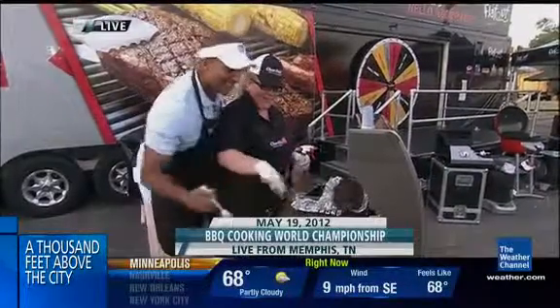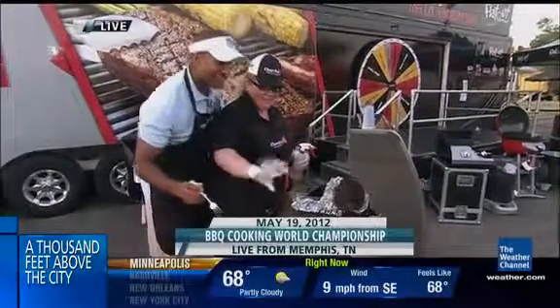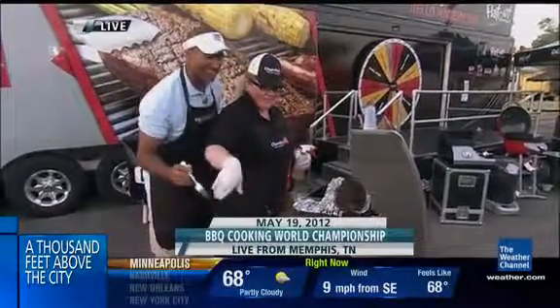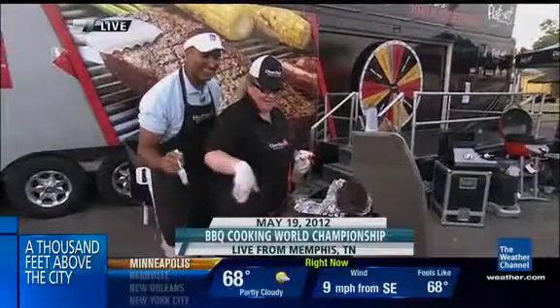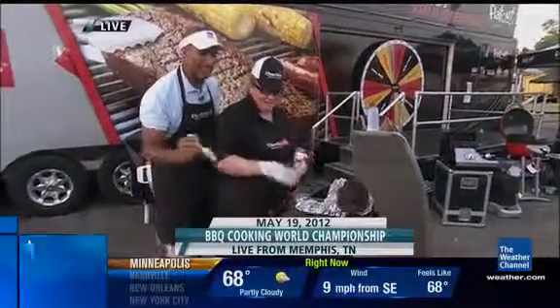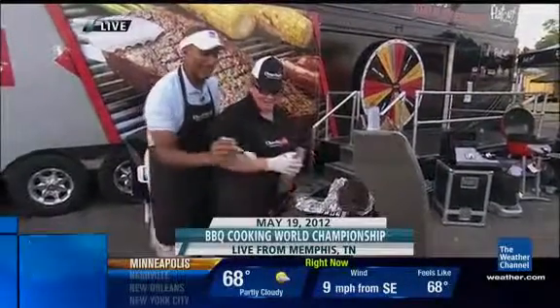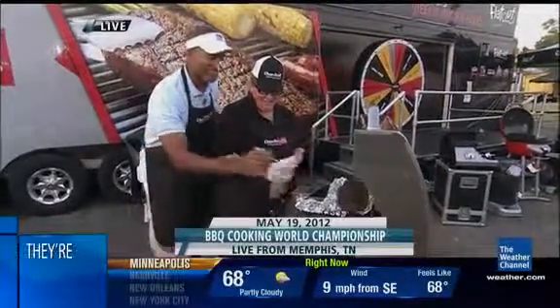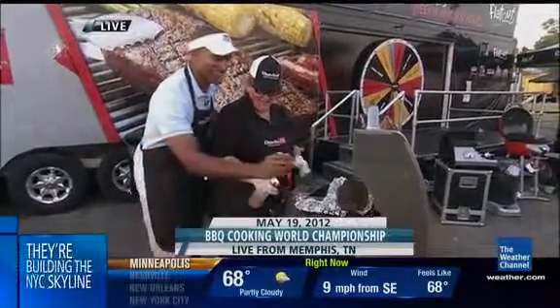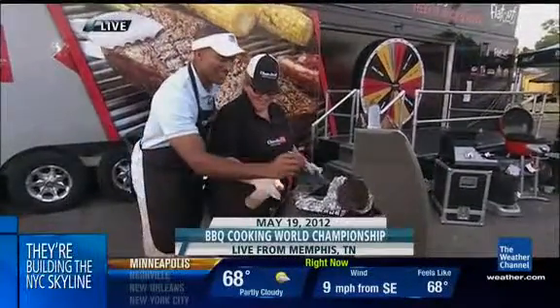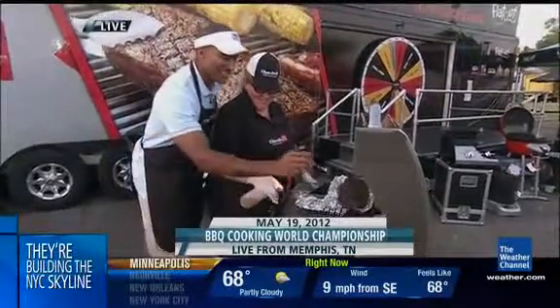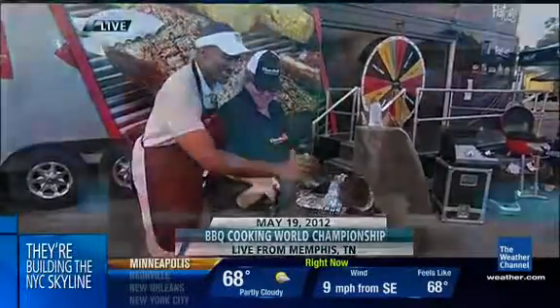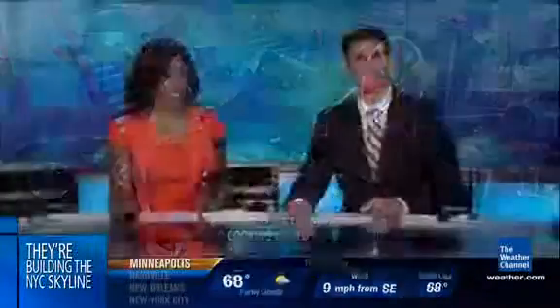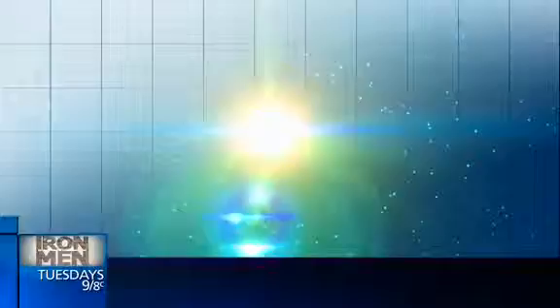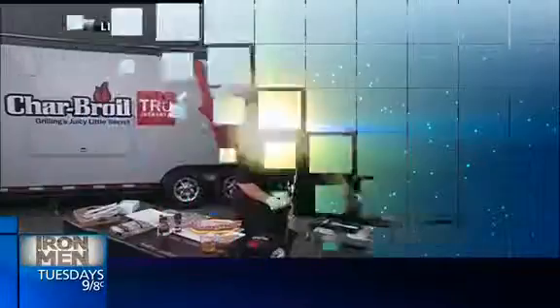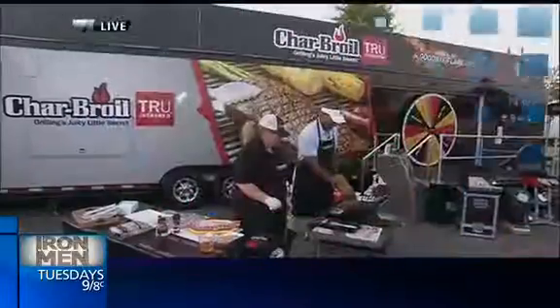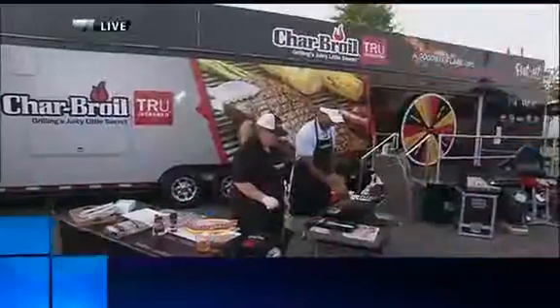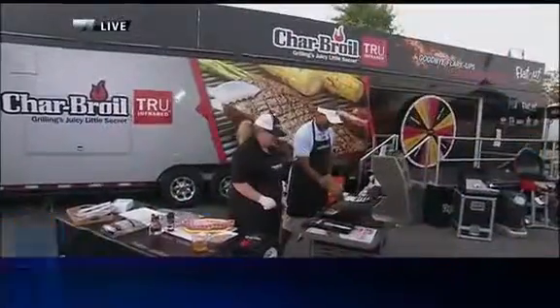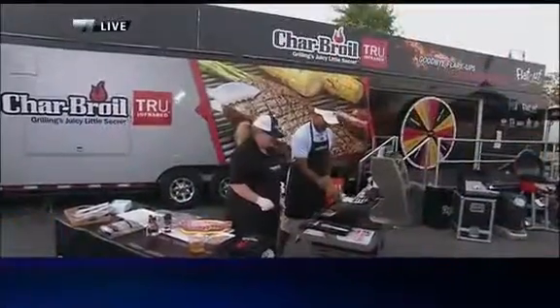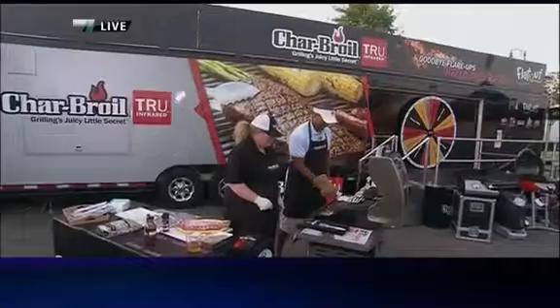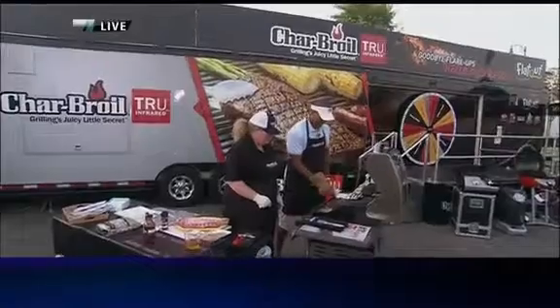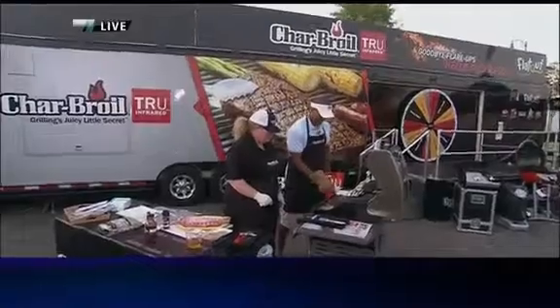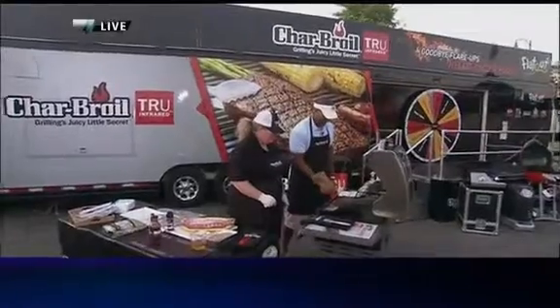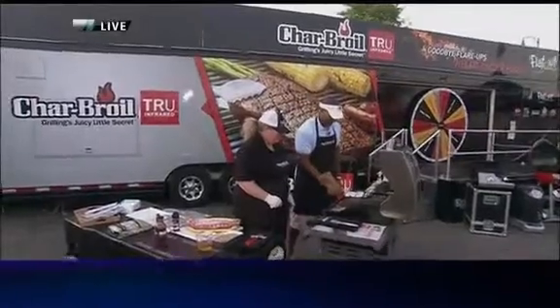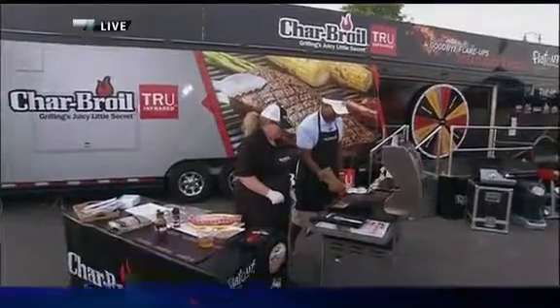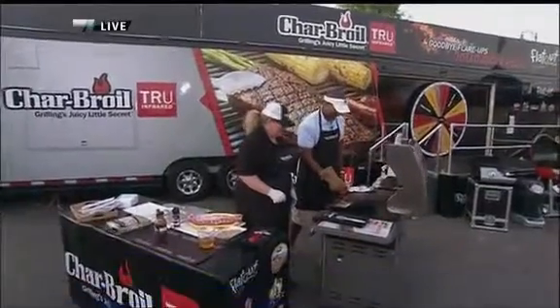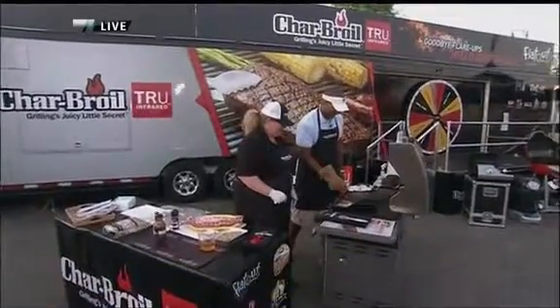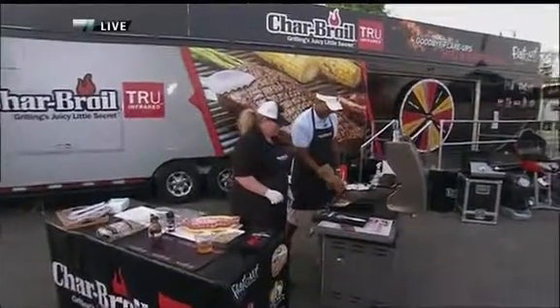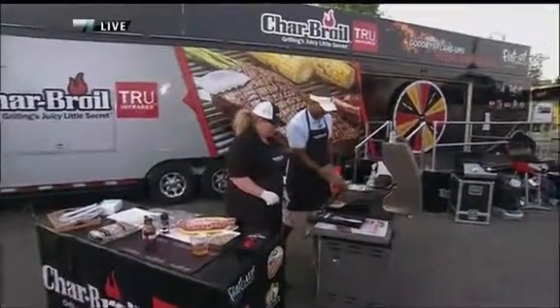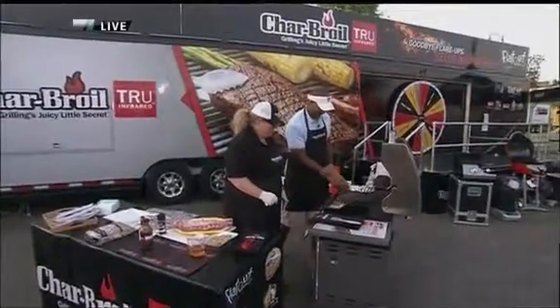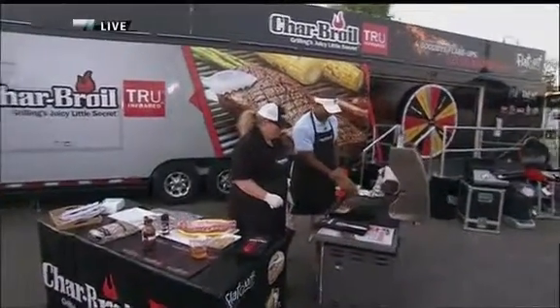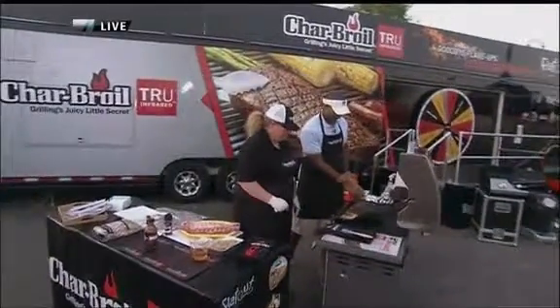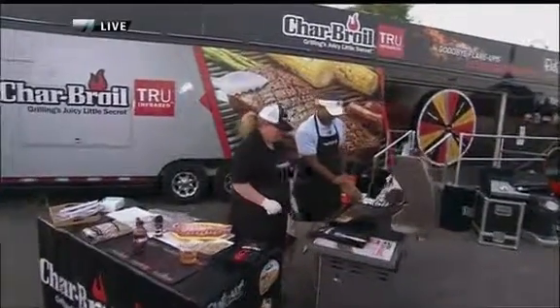Some guys get all the good gigs. That's Memphis — Paul Goodlow got the luck of the draw this morning, grilling up a storm. Don't want to miss some delicious dishes when Weekend View continues.